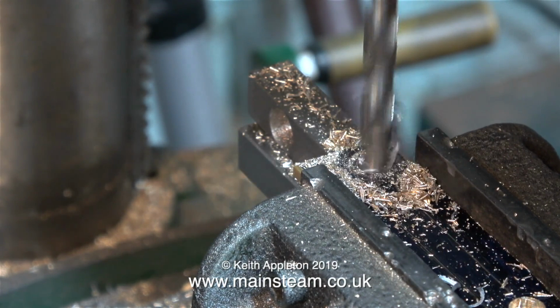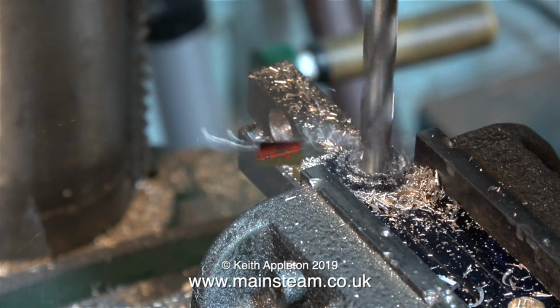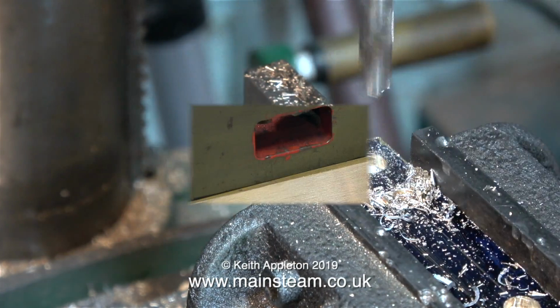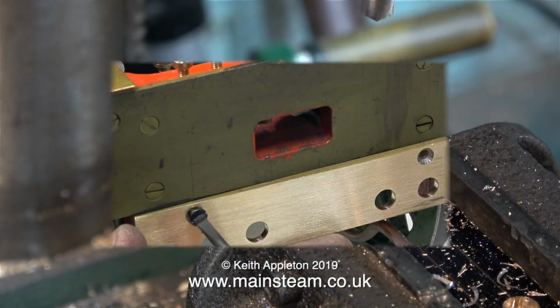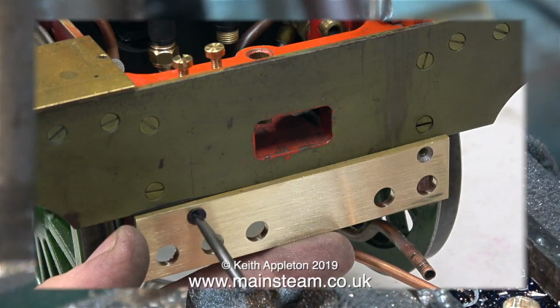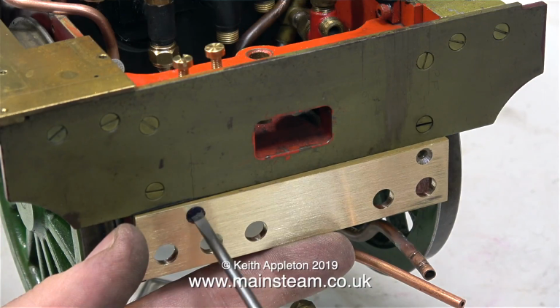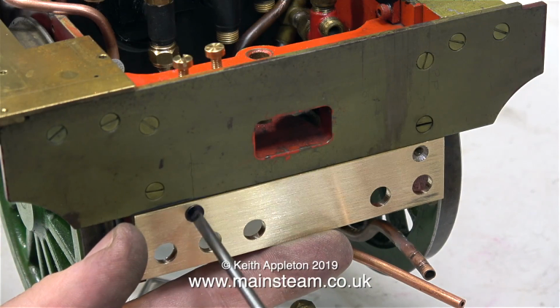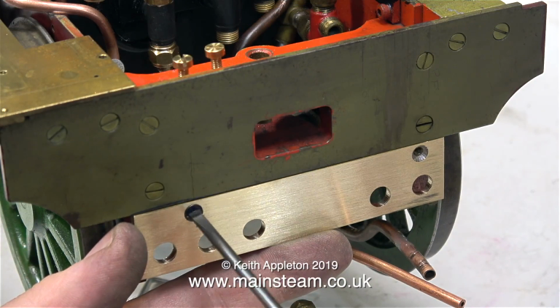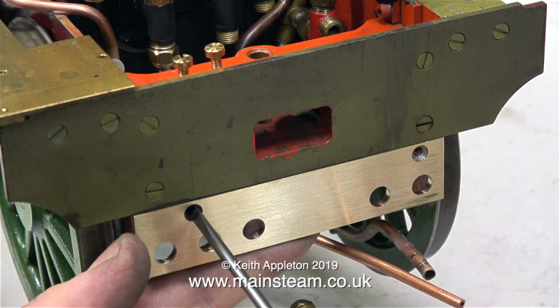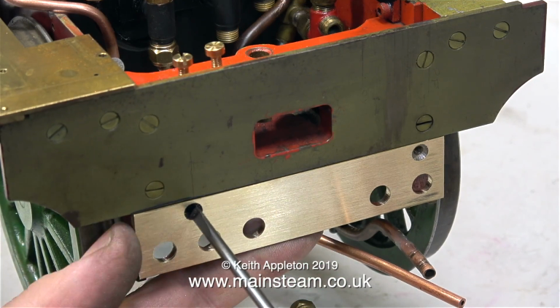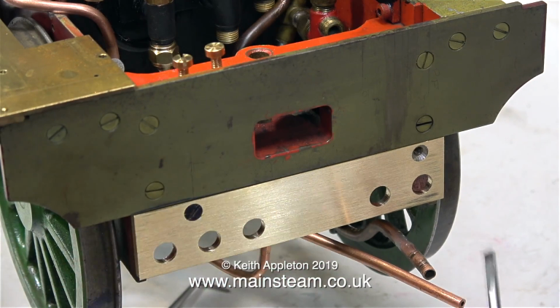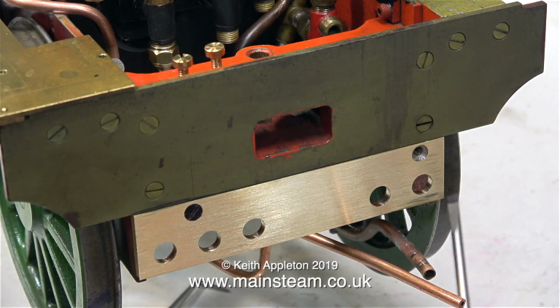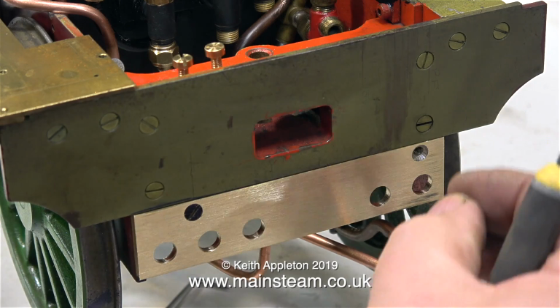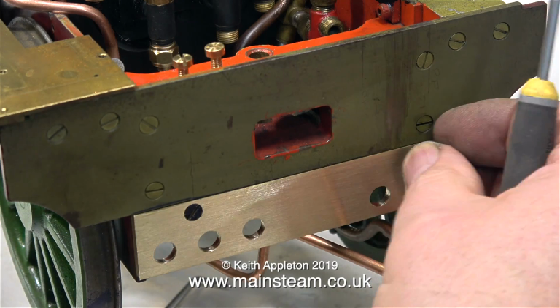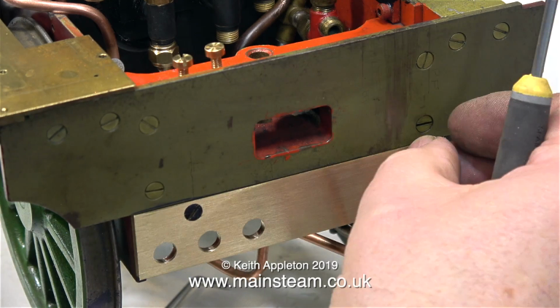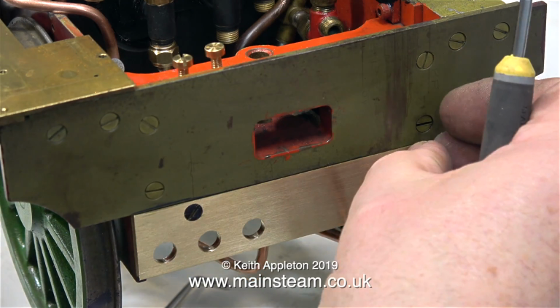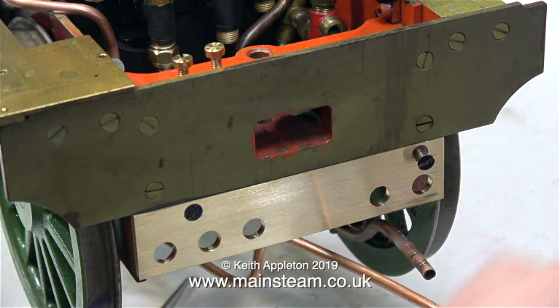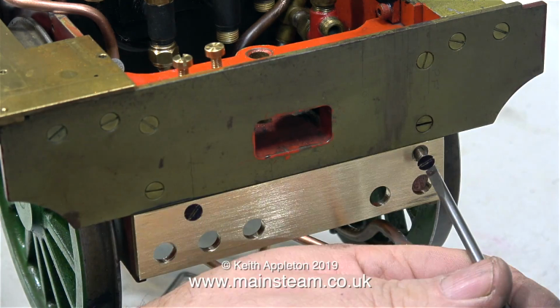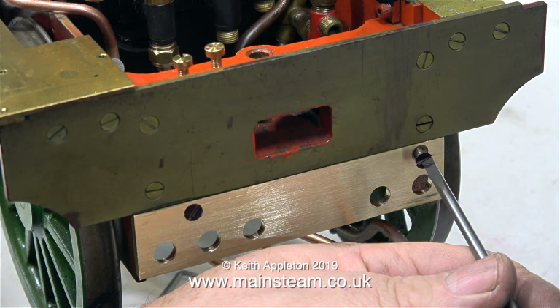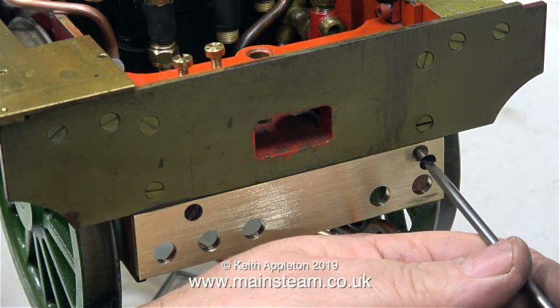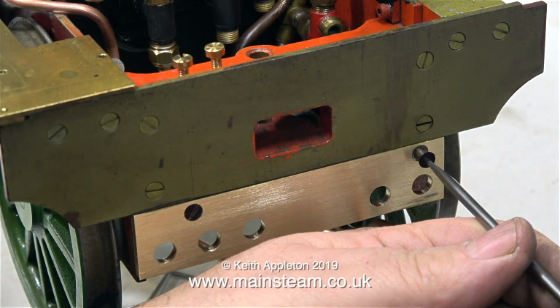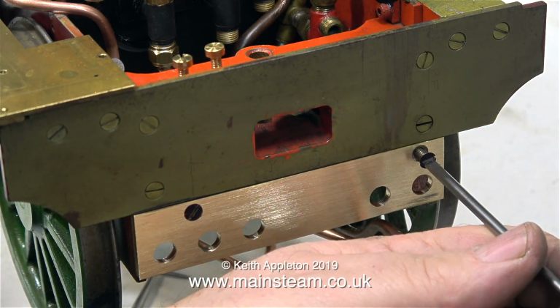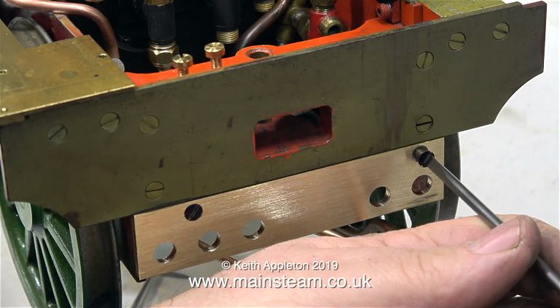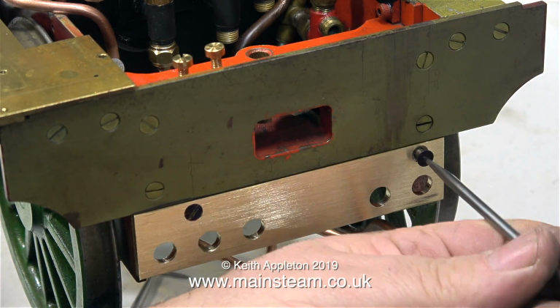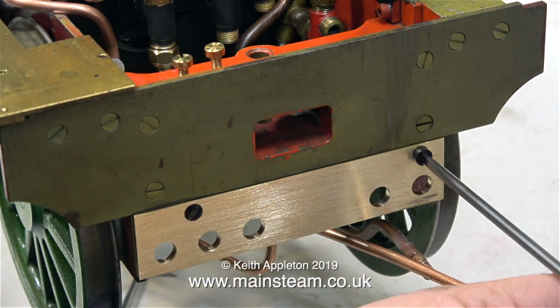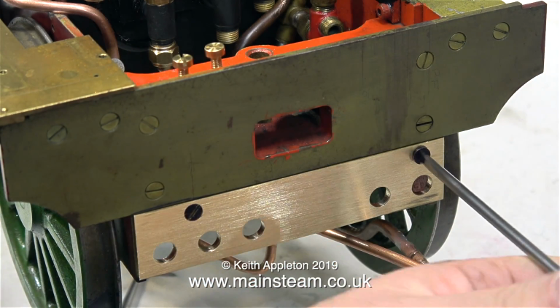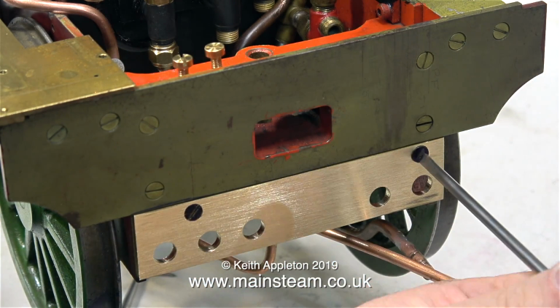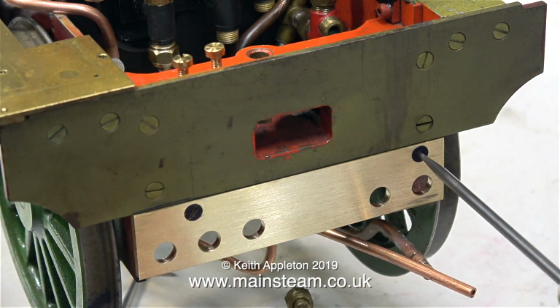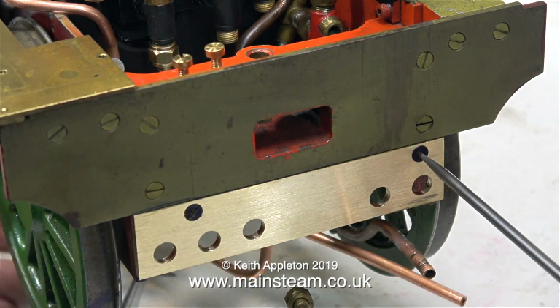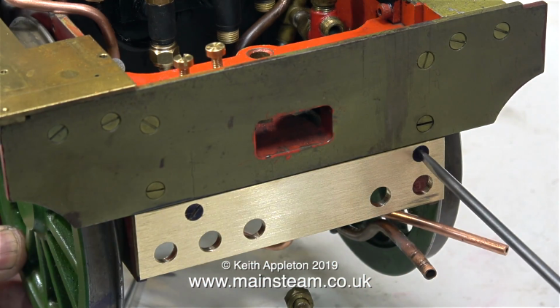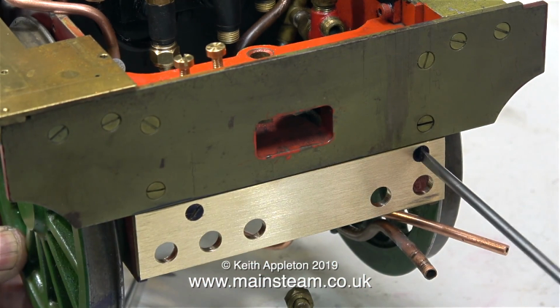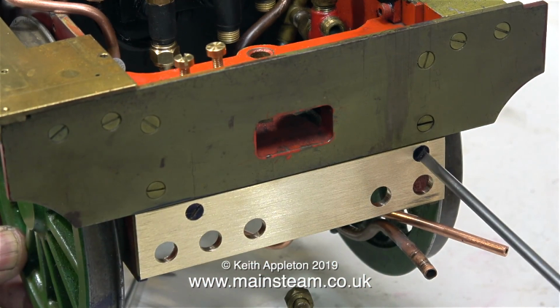Either way the holes are now drilled in the correct position. I've cleaned off all the marking out blue on the panel, and it's looking good.